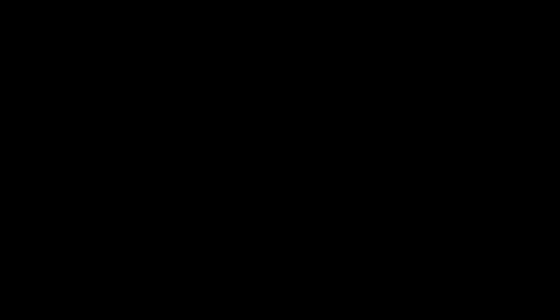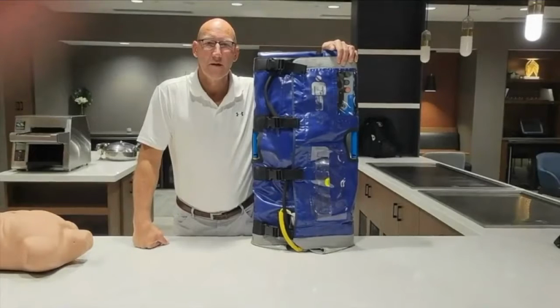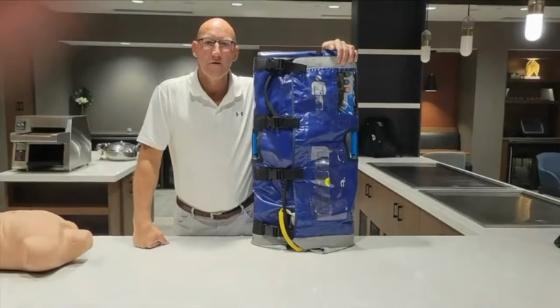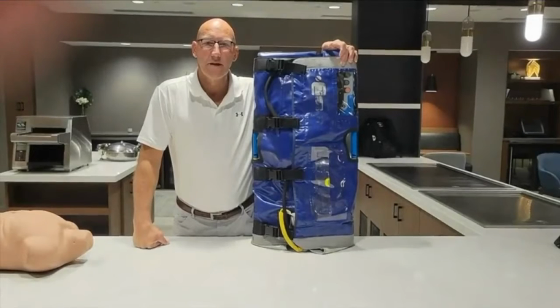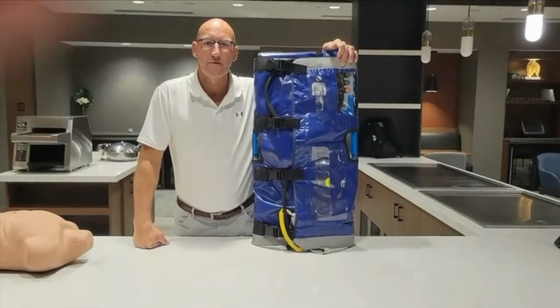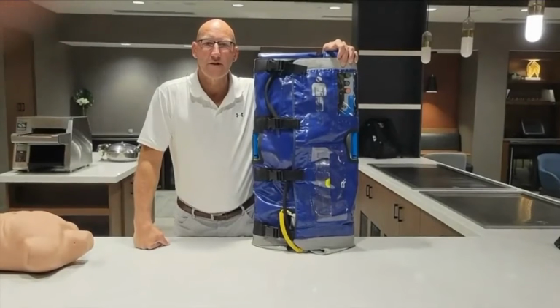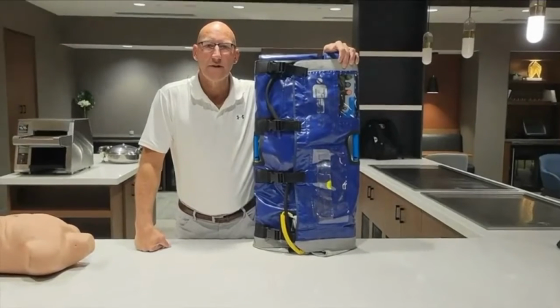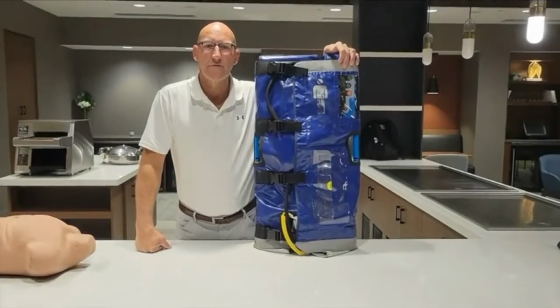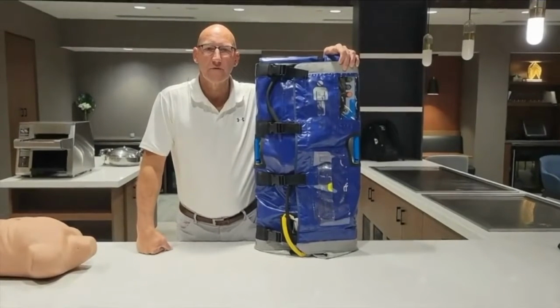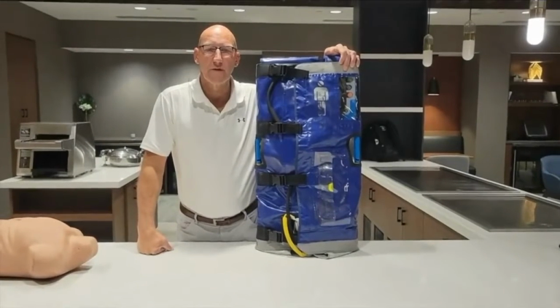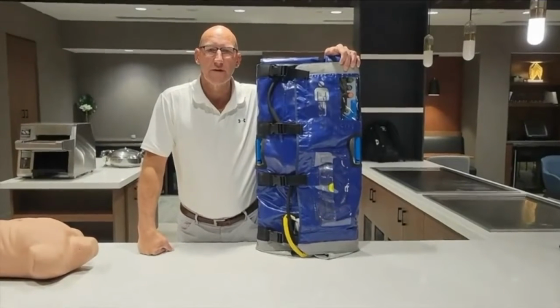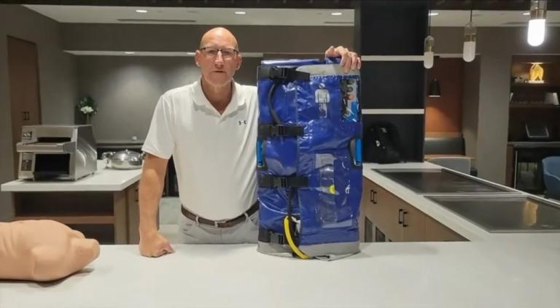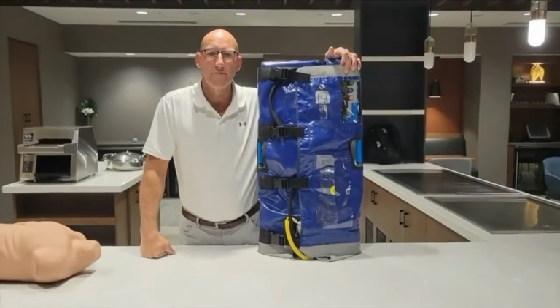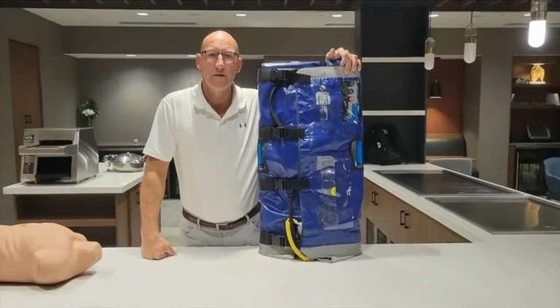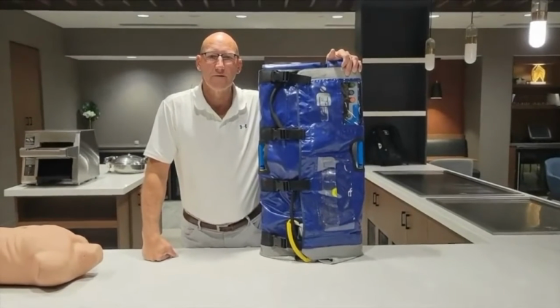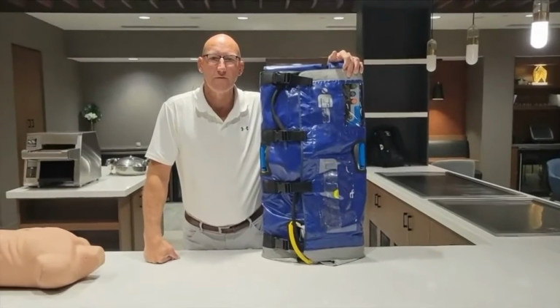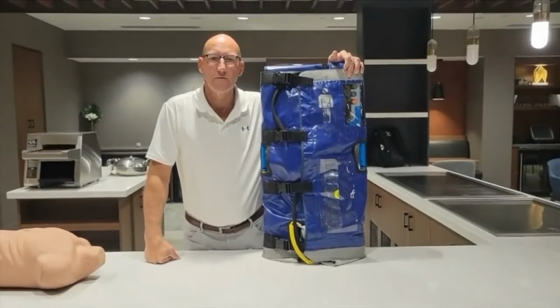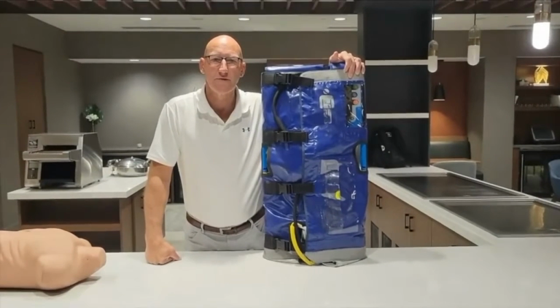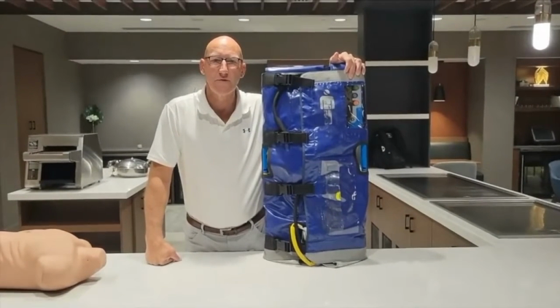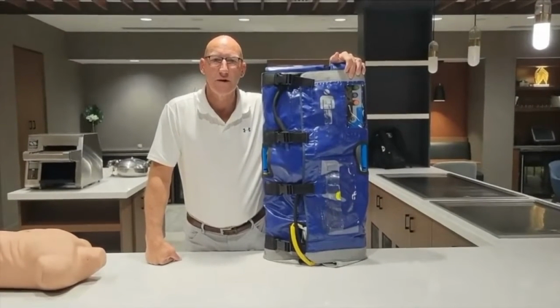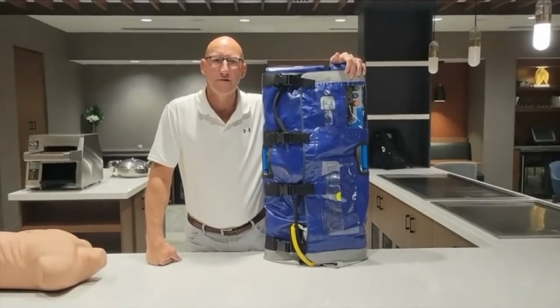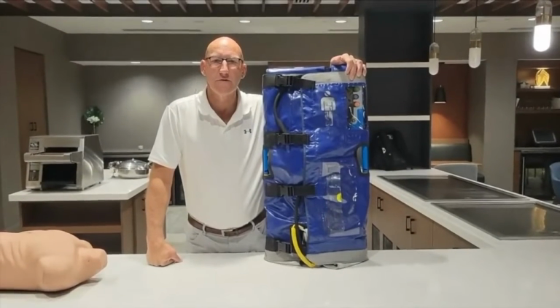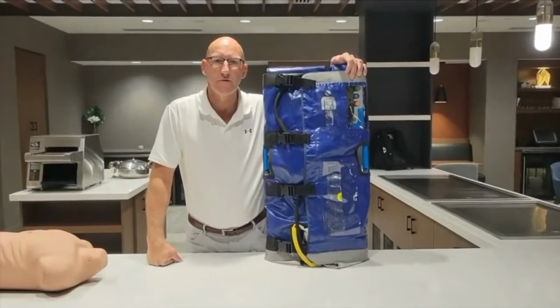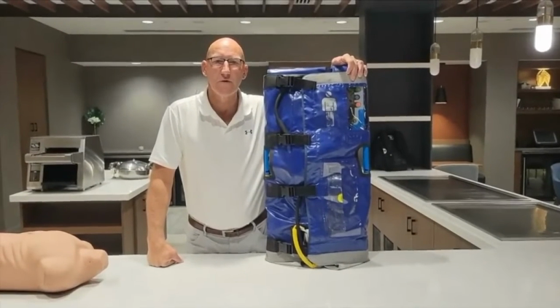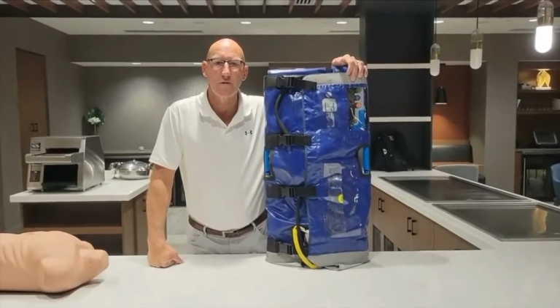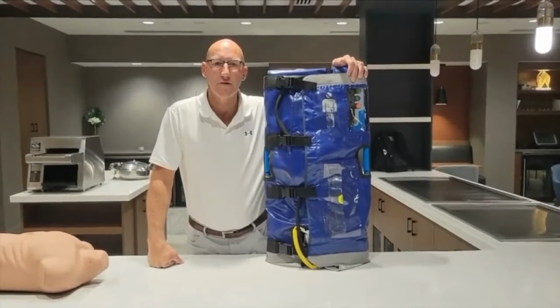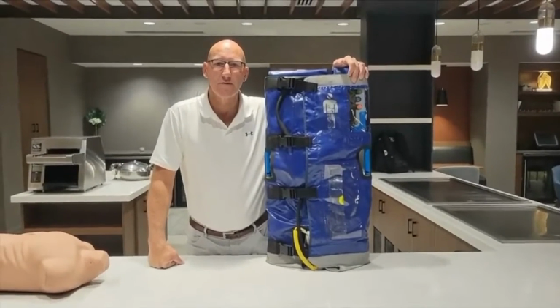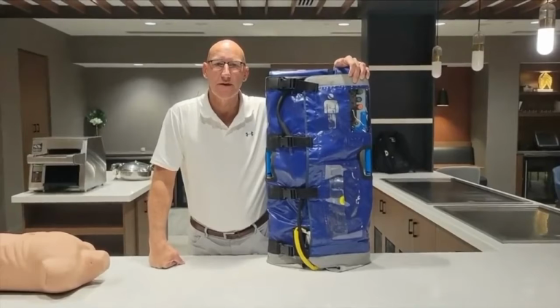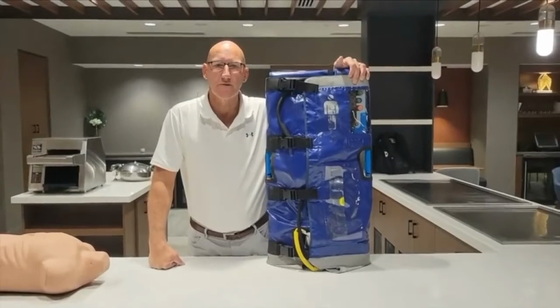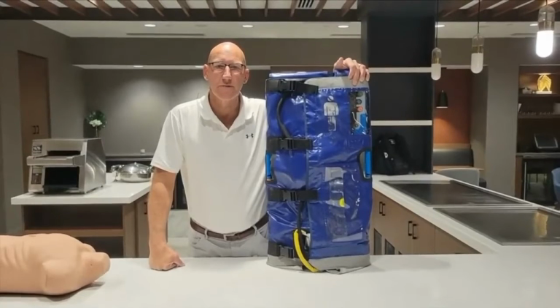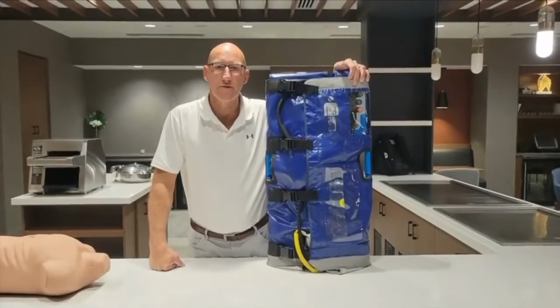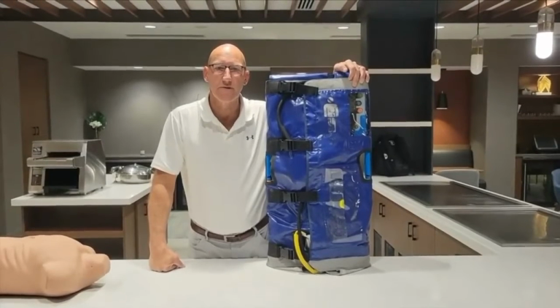Hello, my name is Rod Chan with ZOL Medical. I want to show you just a few highlights of the ZOL AutoPulse Mechanical CPR device.